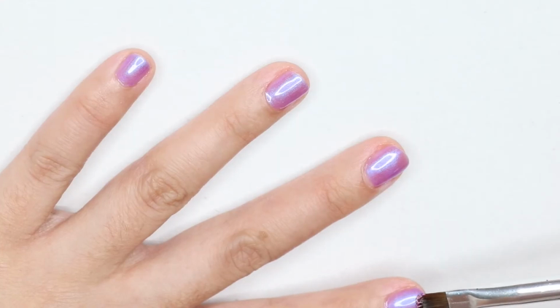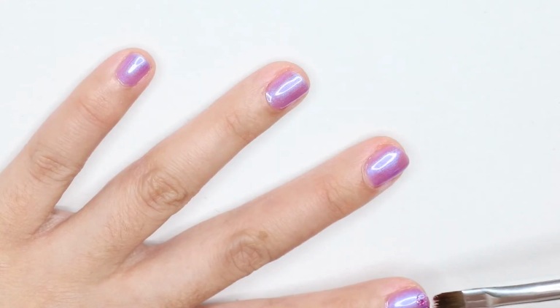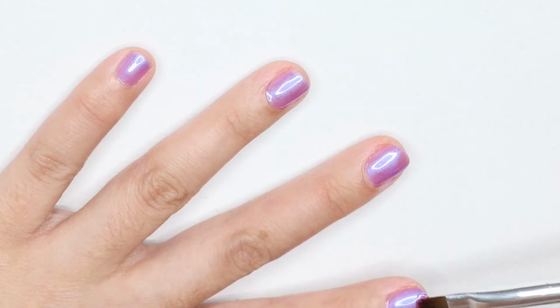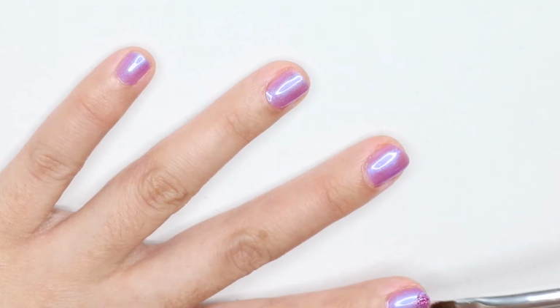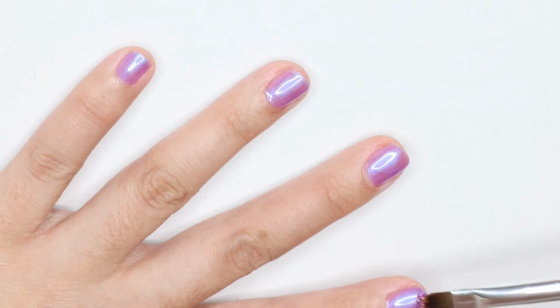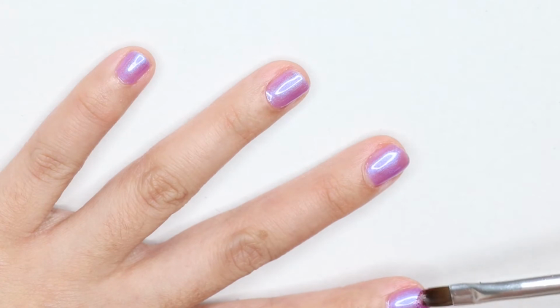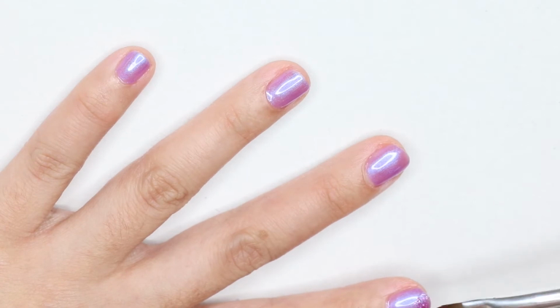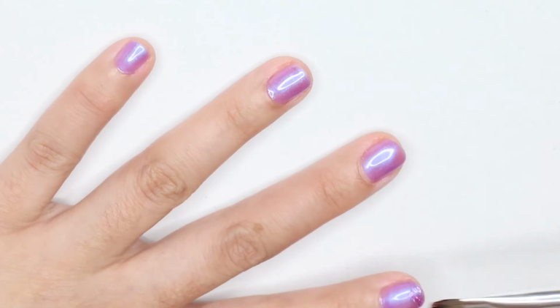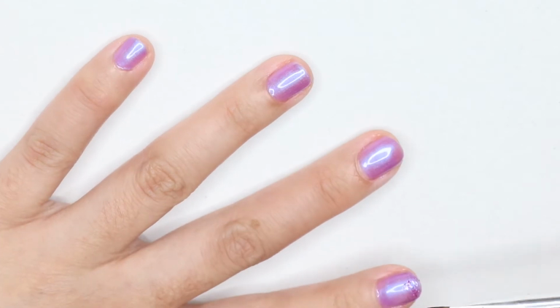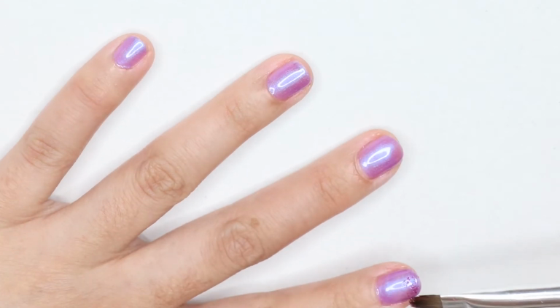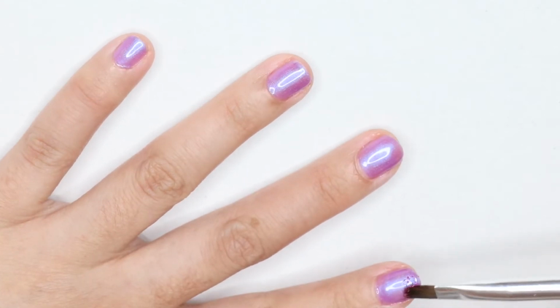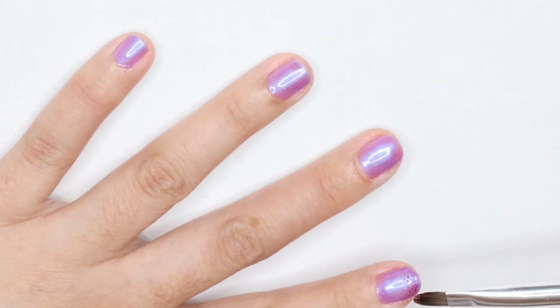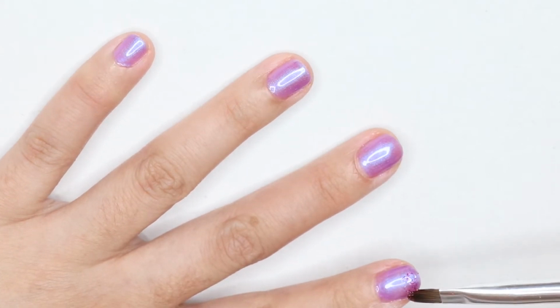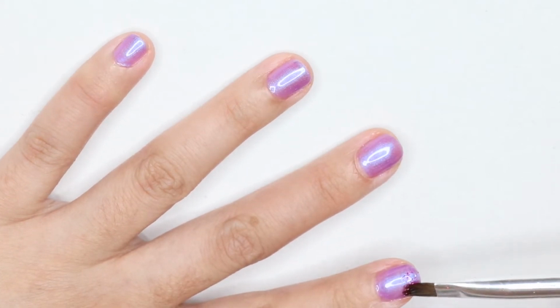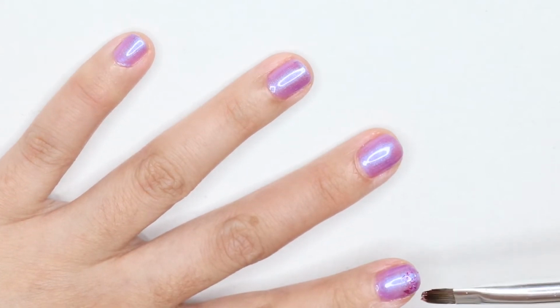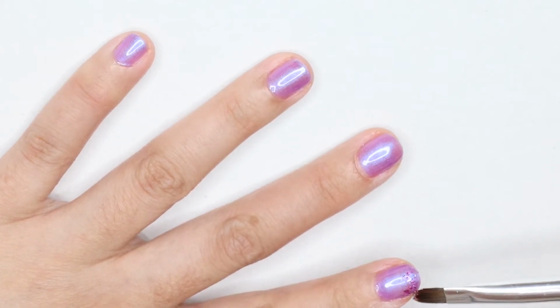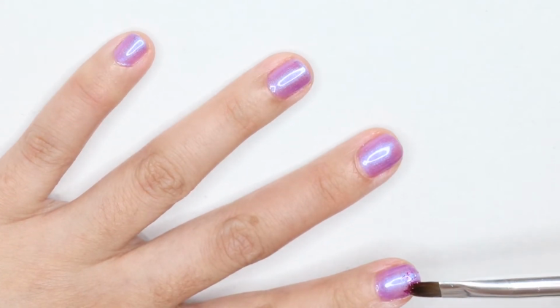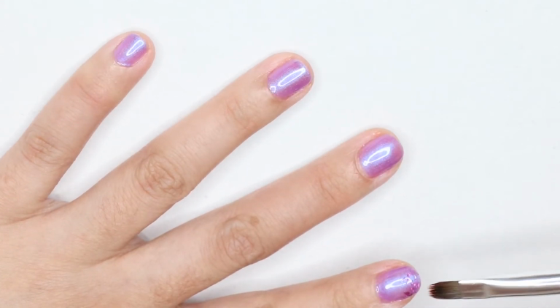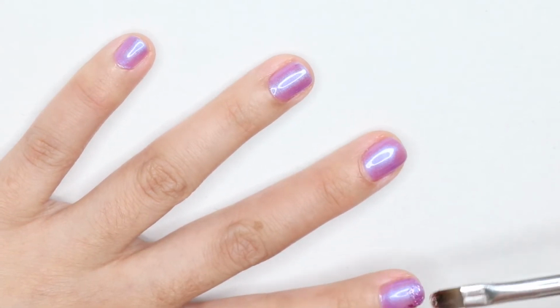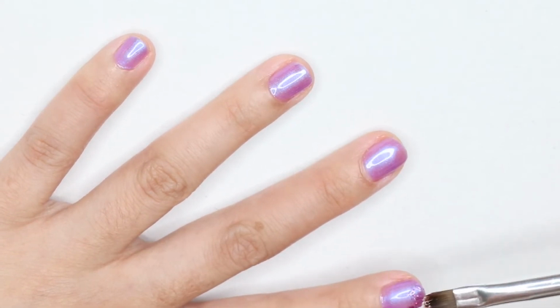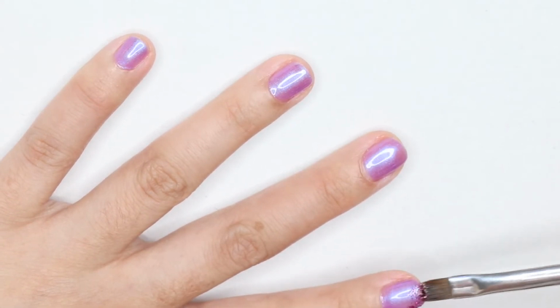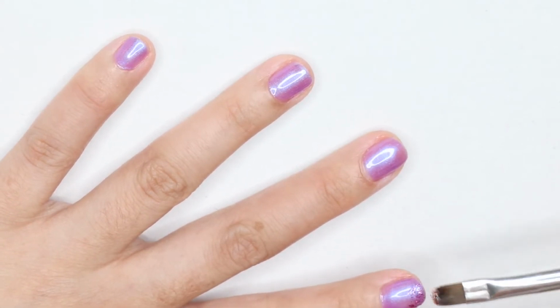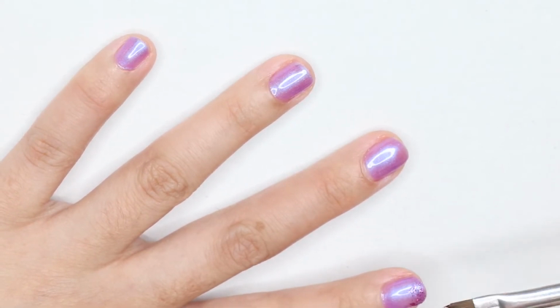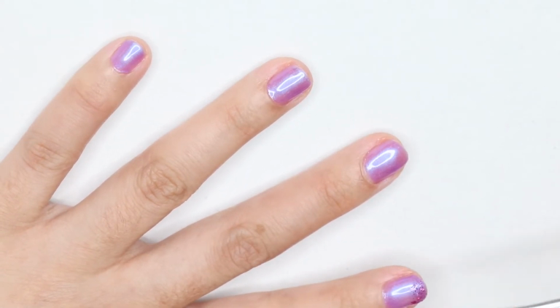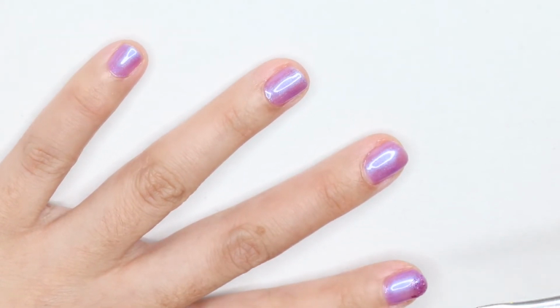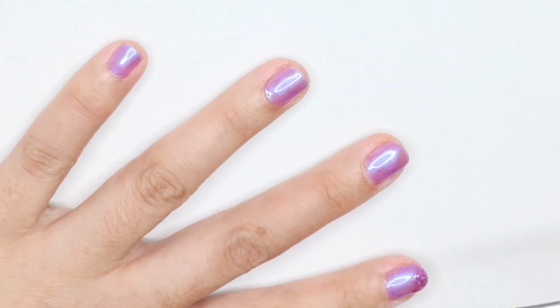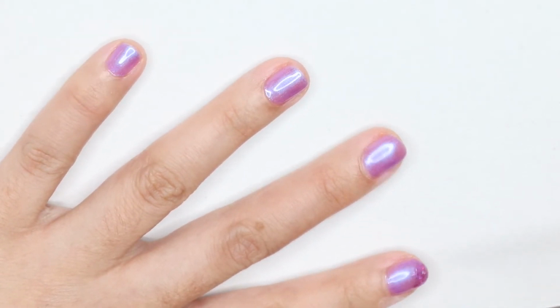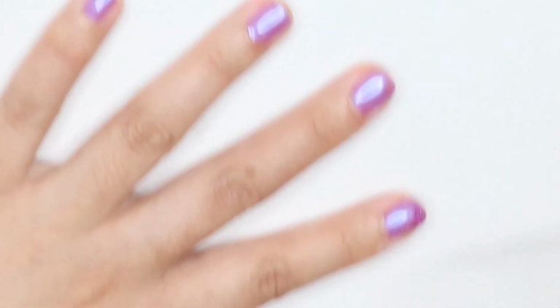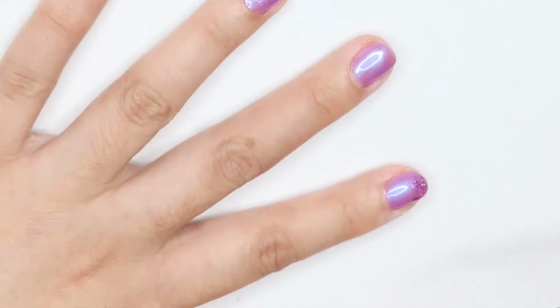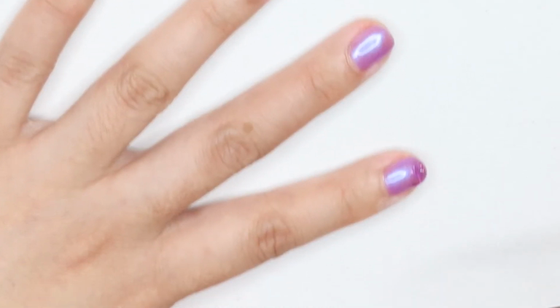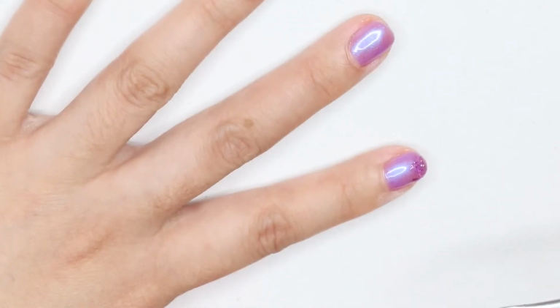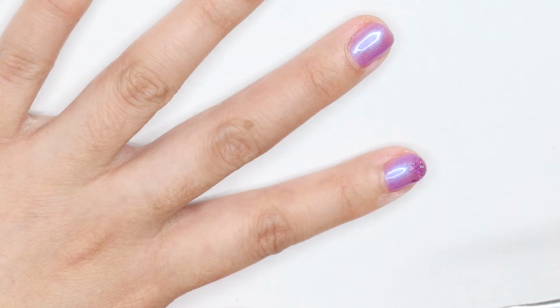Just like applying gel polish, this works the same way — you want to apply a little at a time.